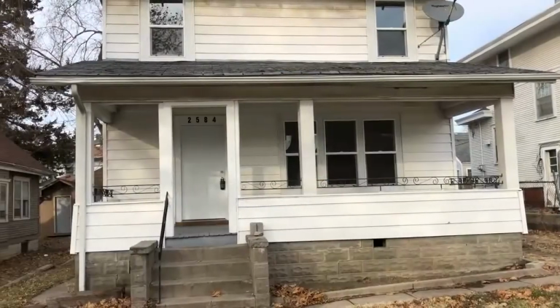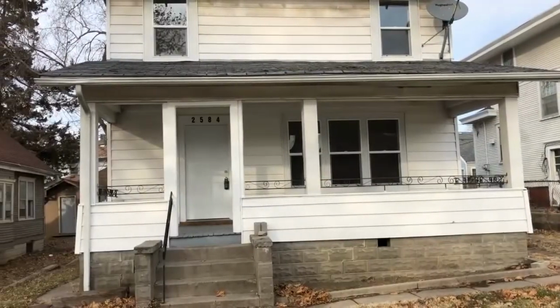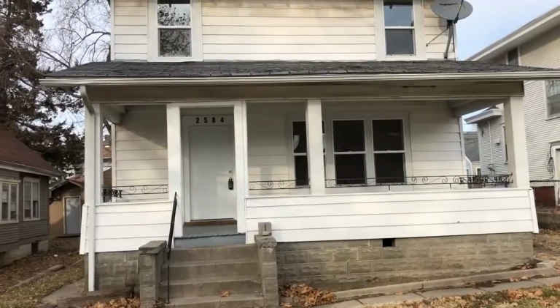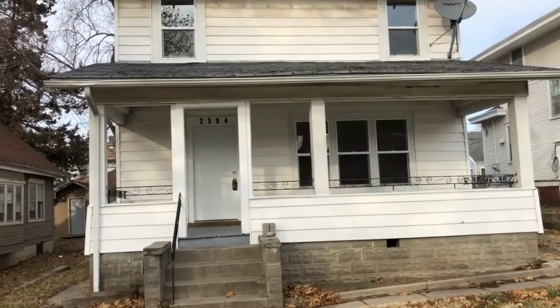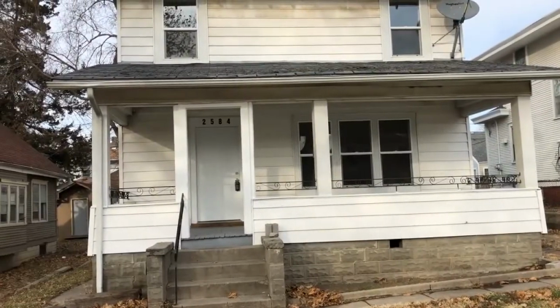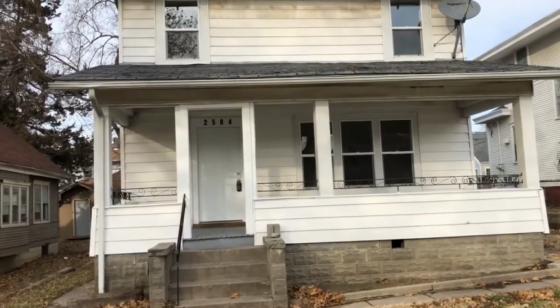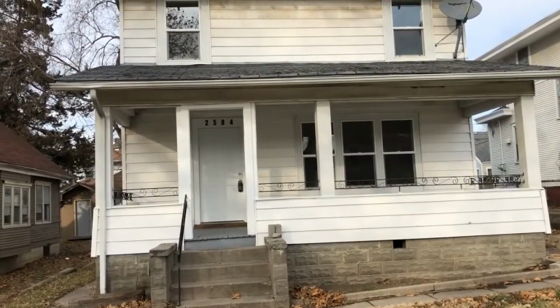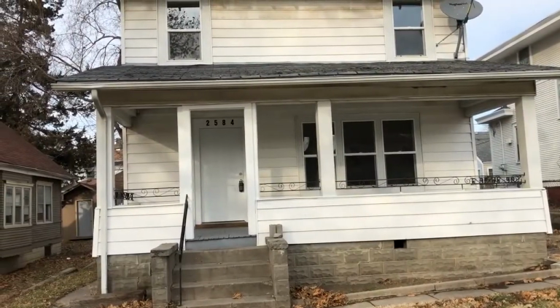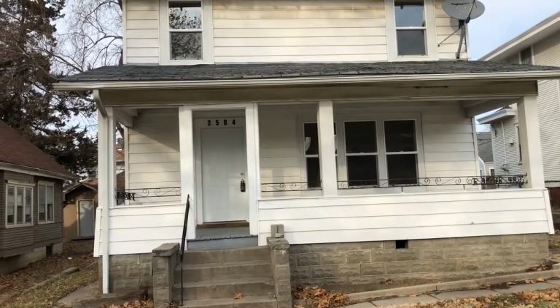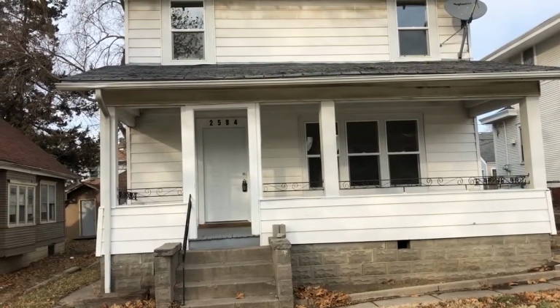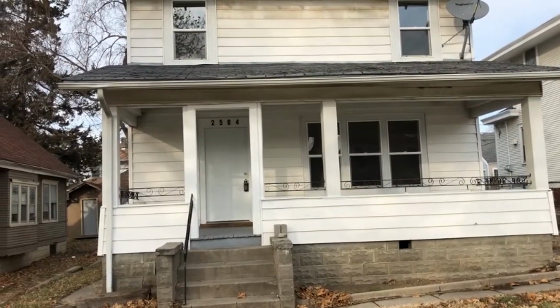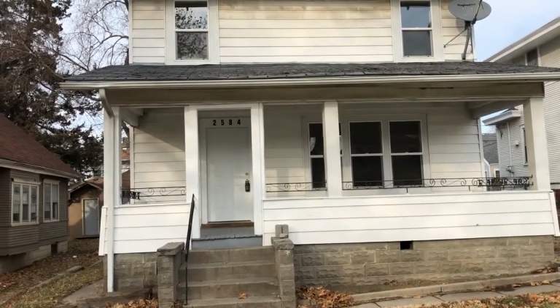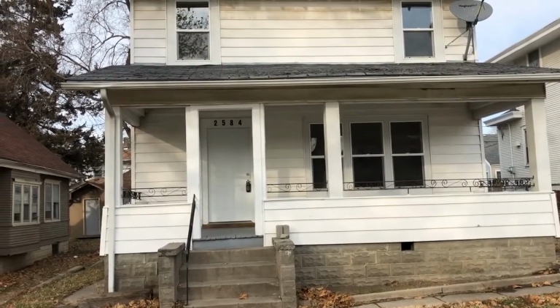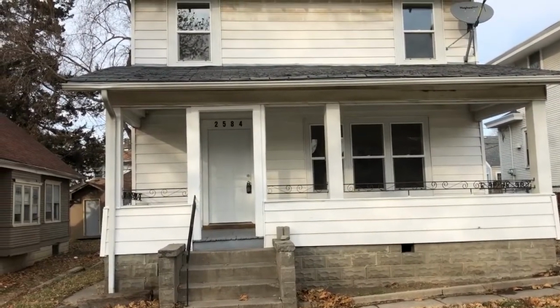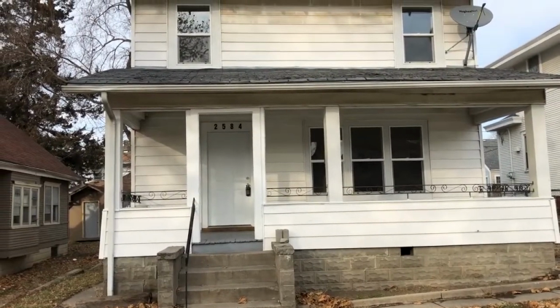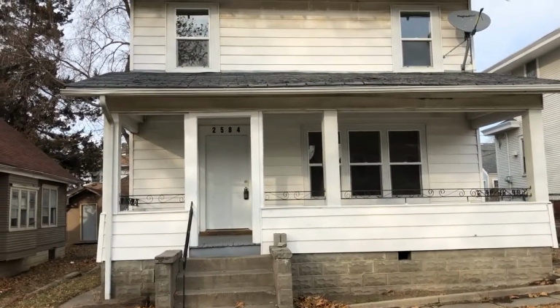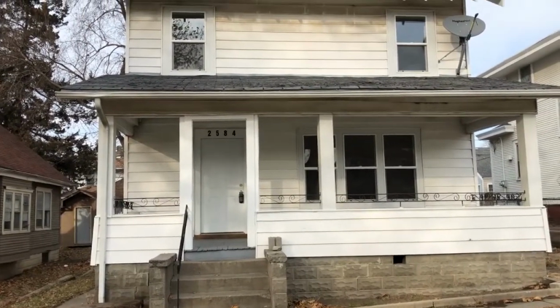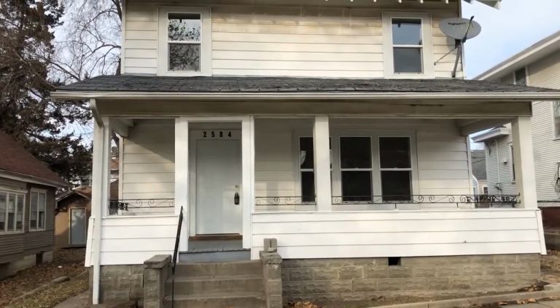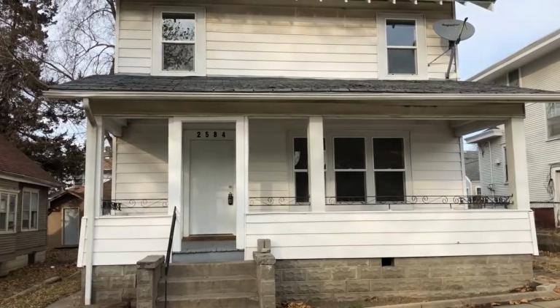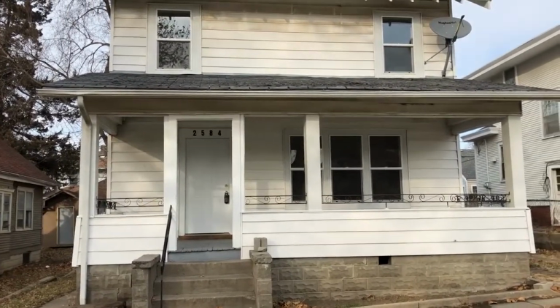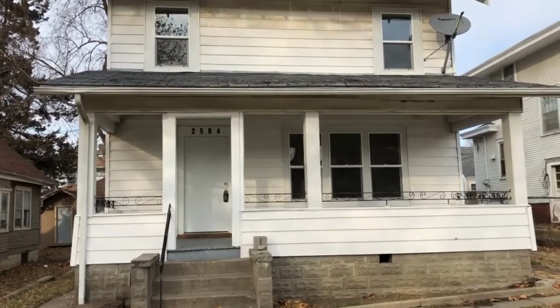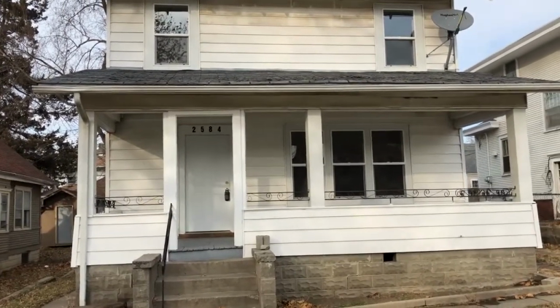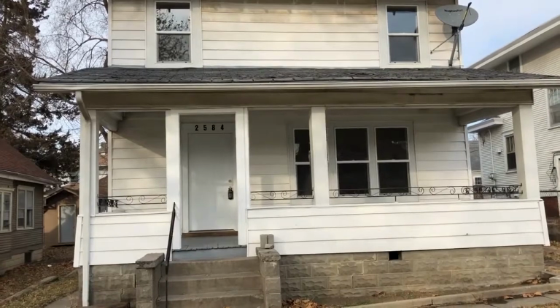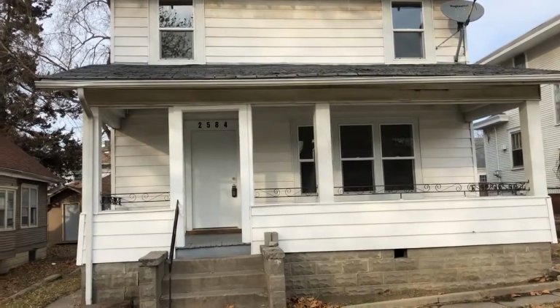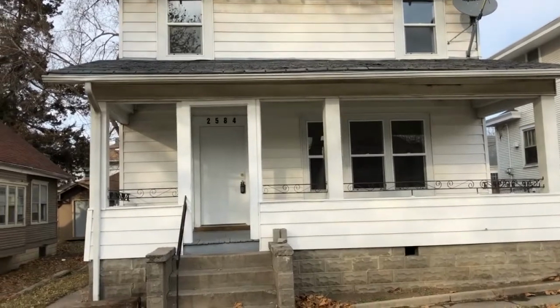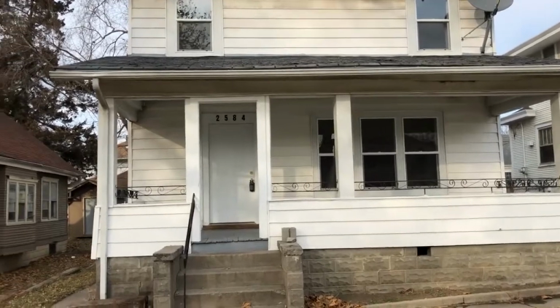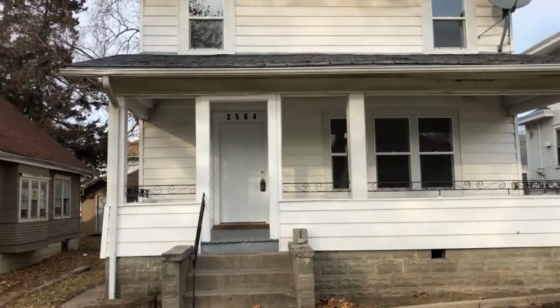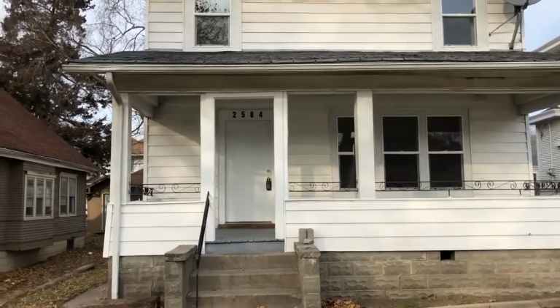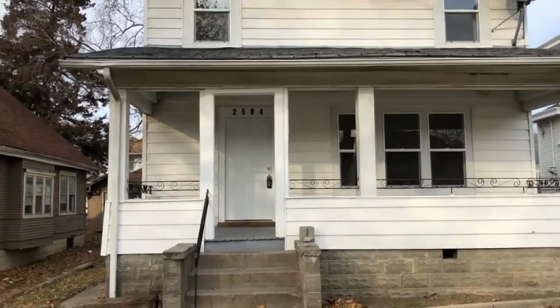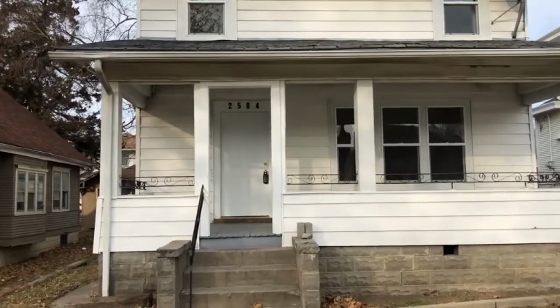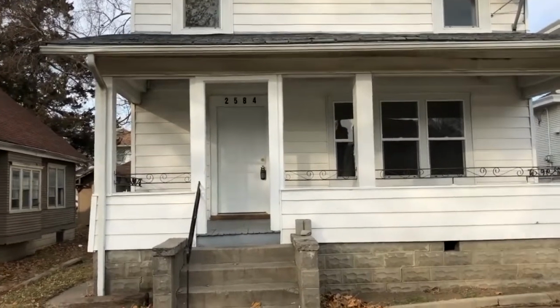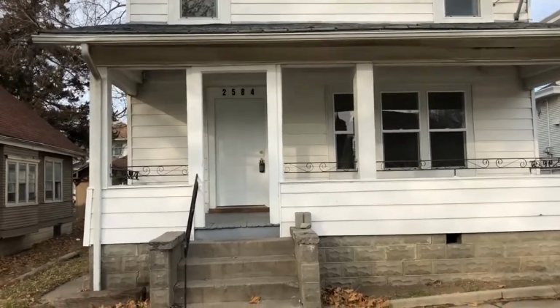Welcome to Waystar Group Tour of 2584 Laurel Avenue, a three-bedroom, one-and-a-half bath, two-story.